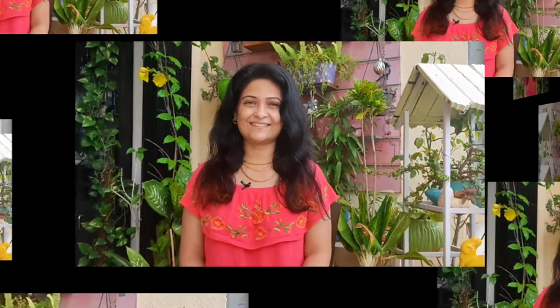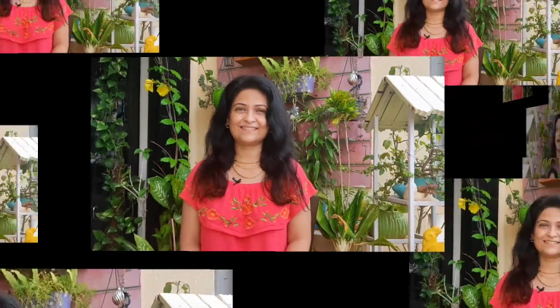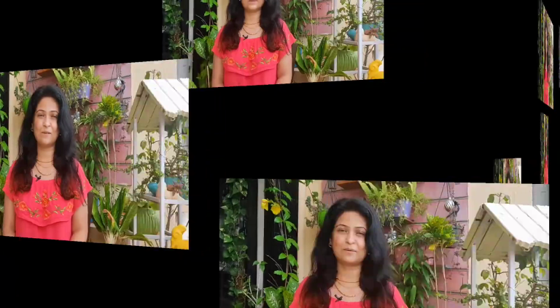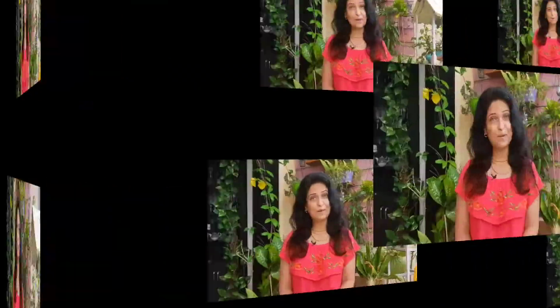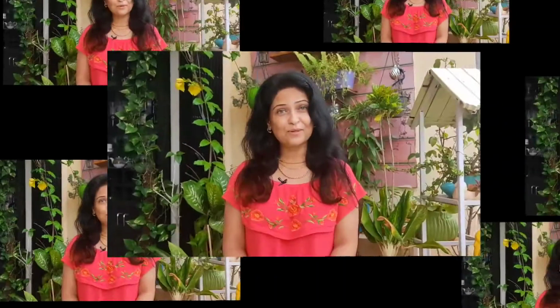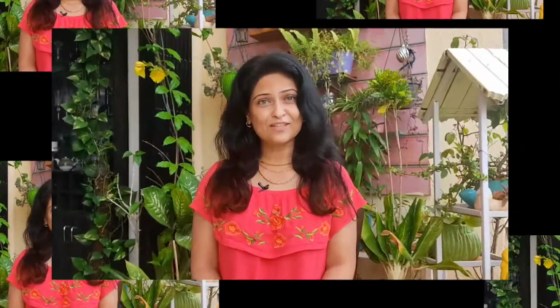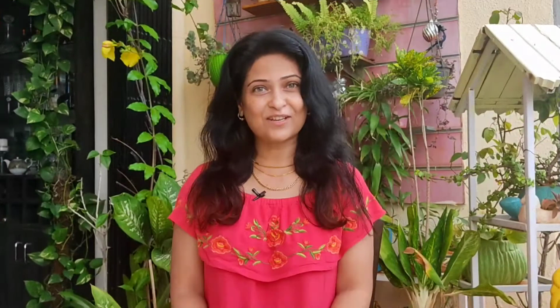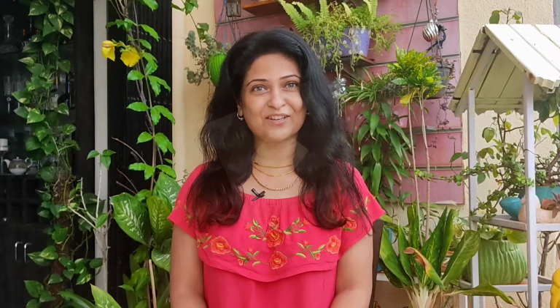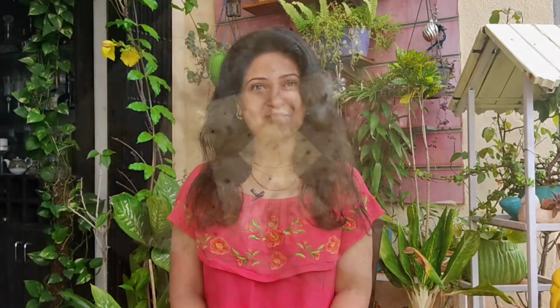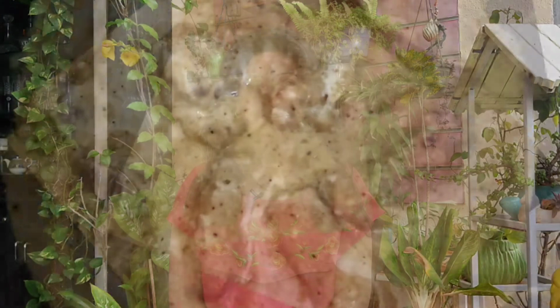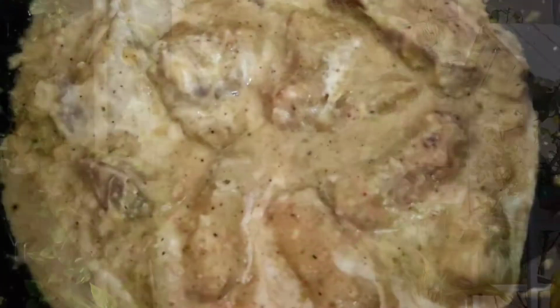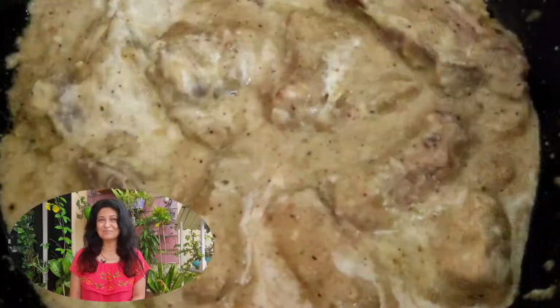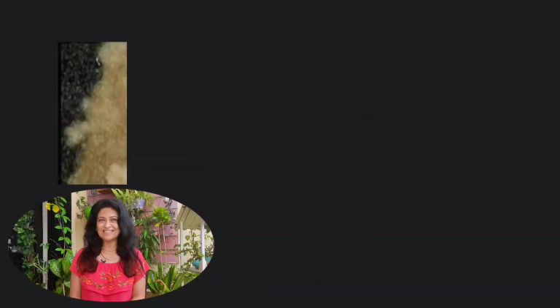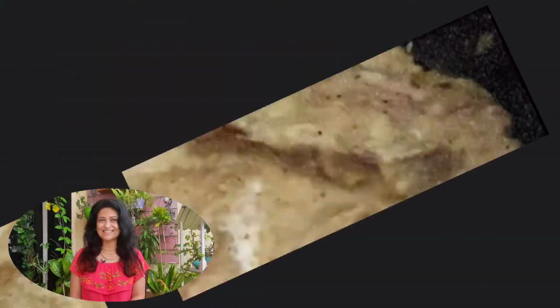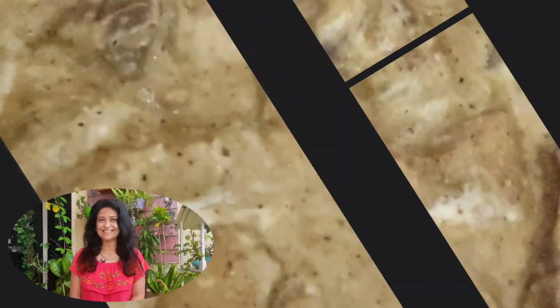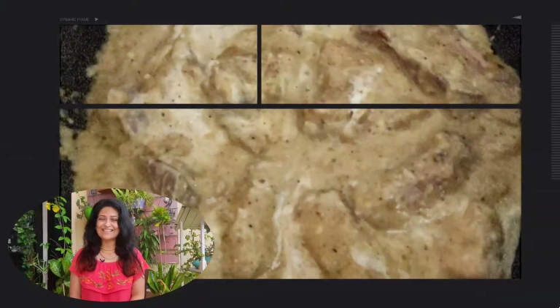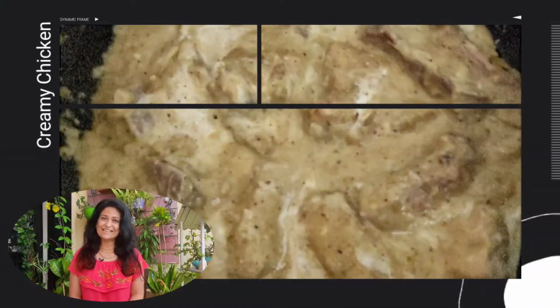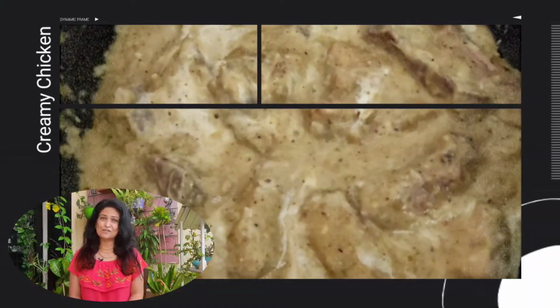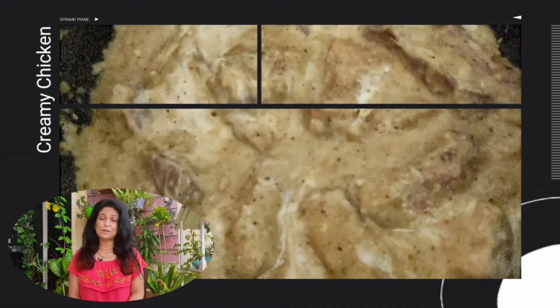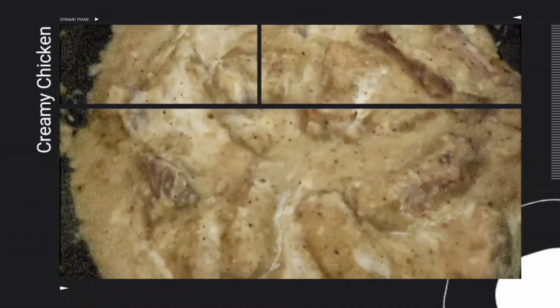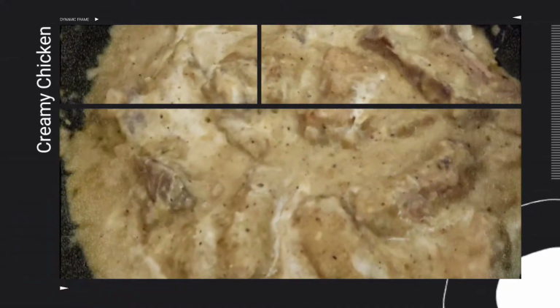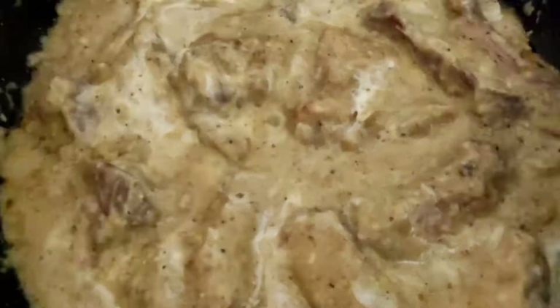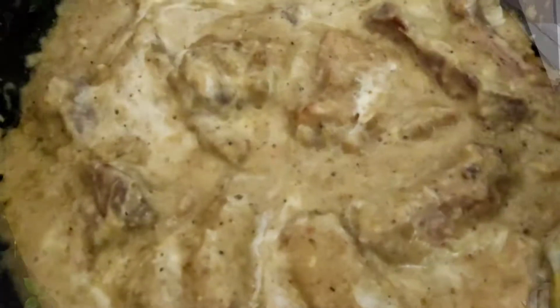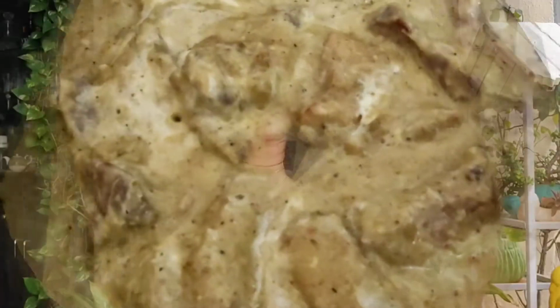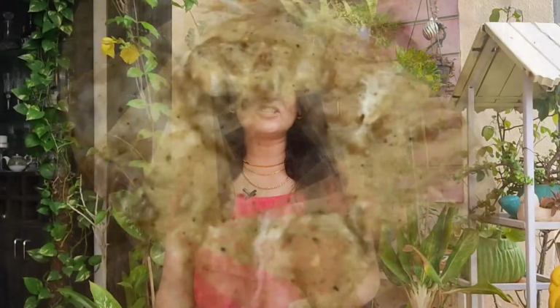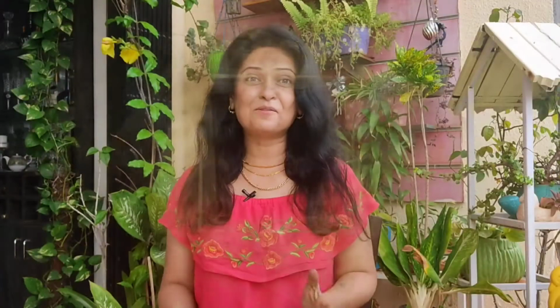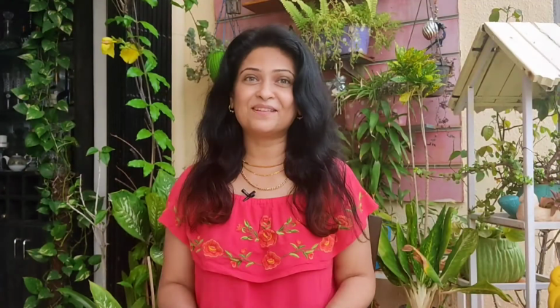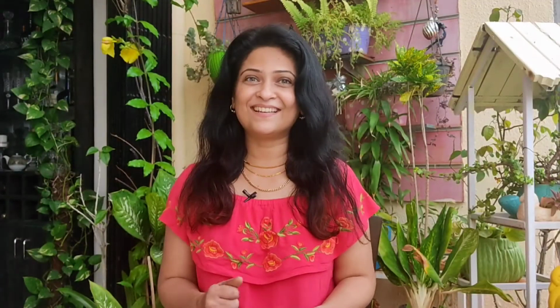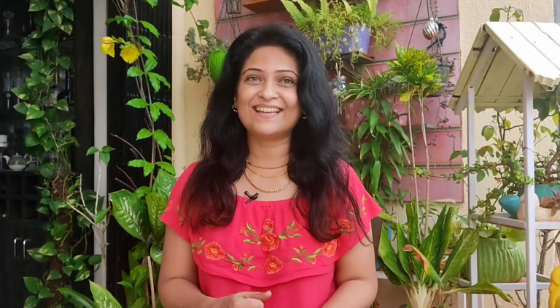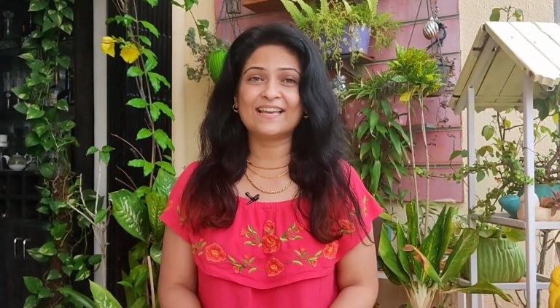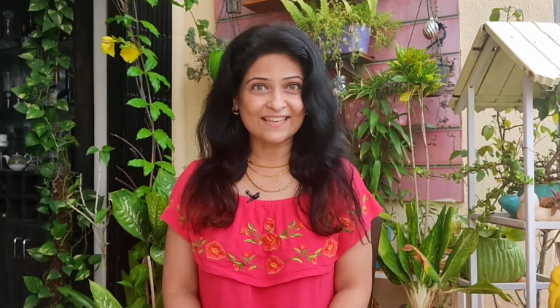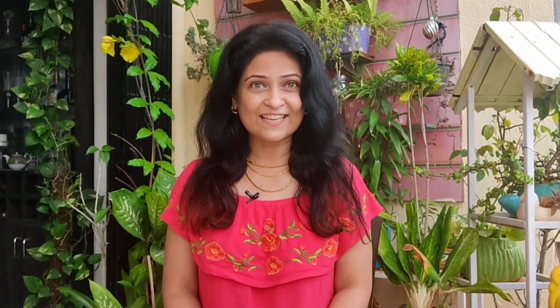Today, I am going to share with you the Creamy Chicken recipe. I am going to share with you the ingredients.